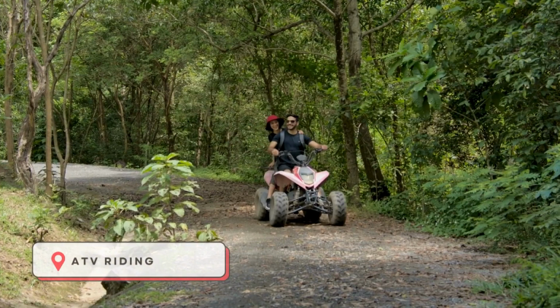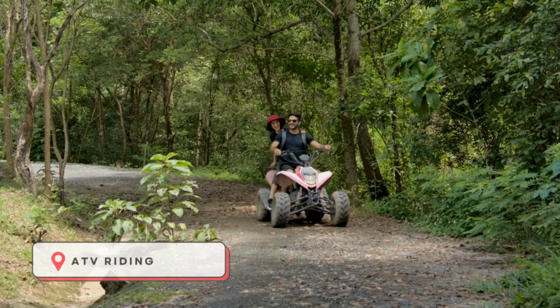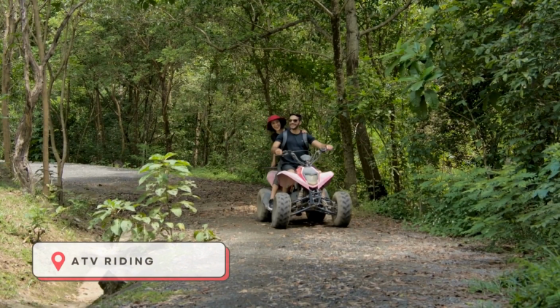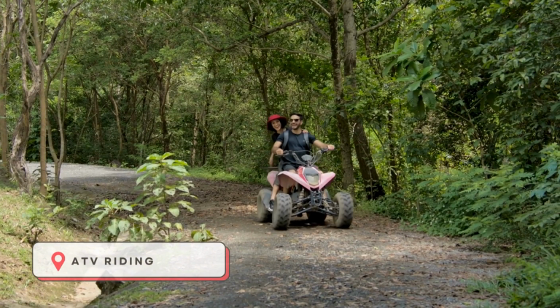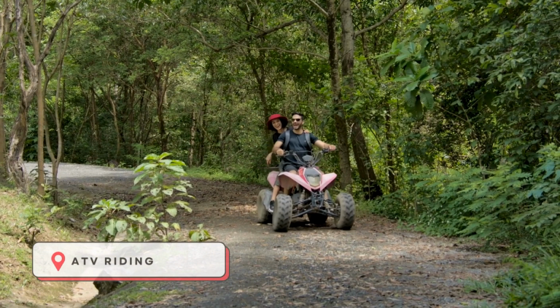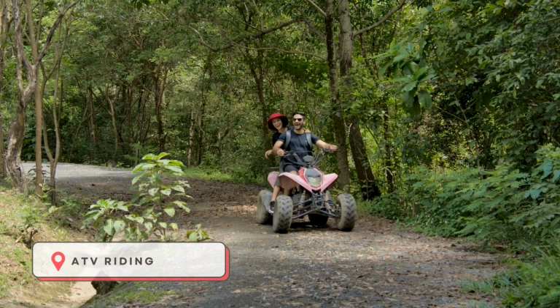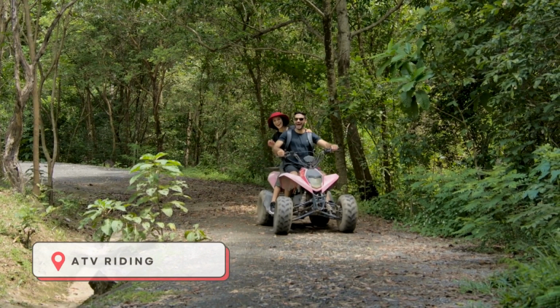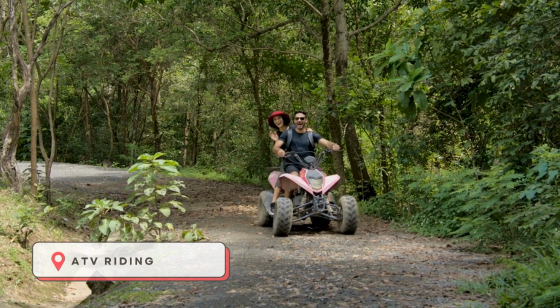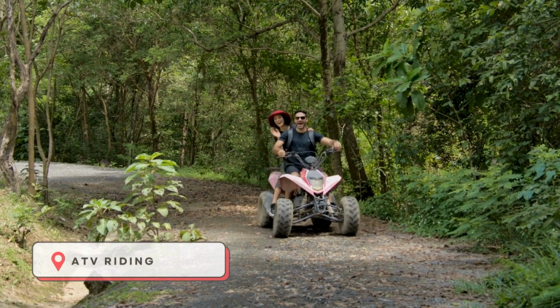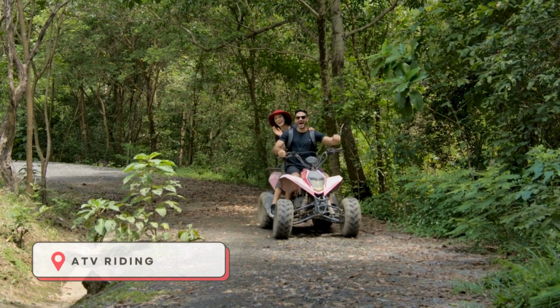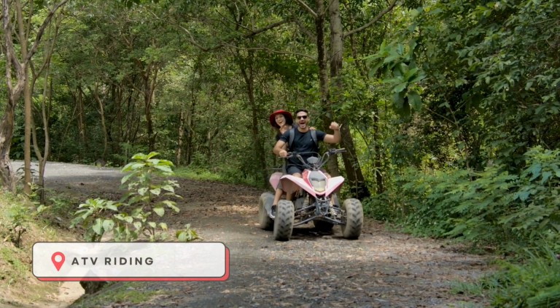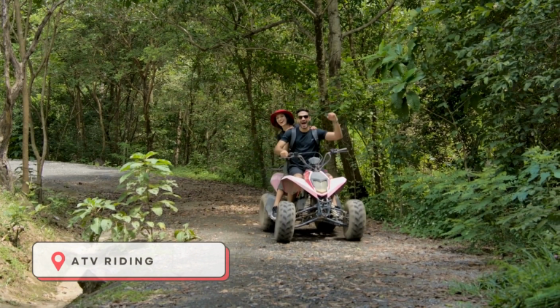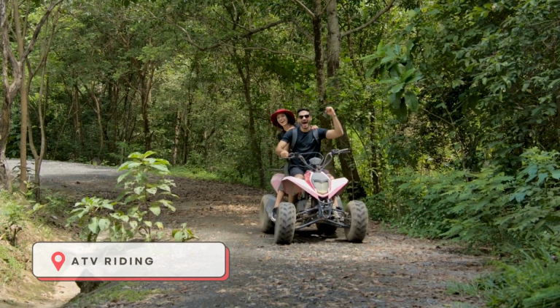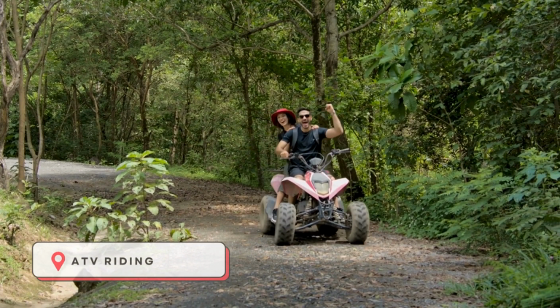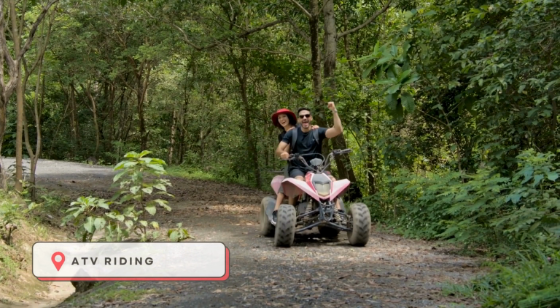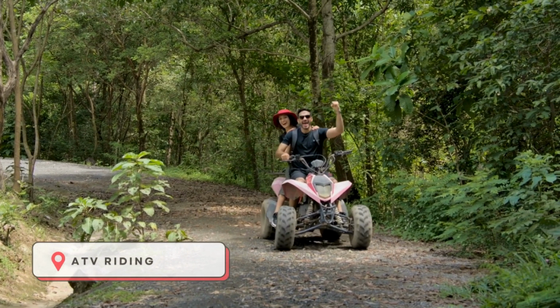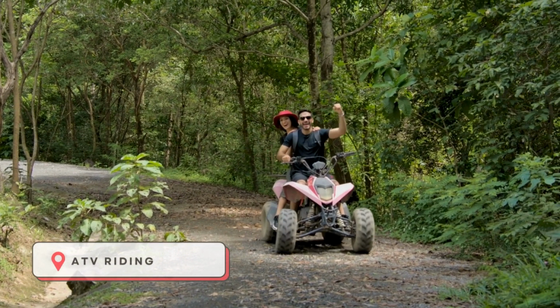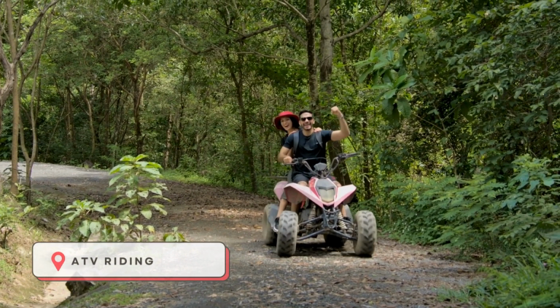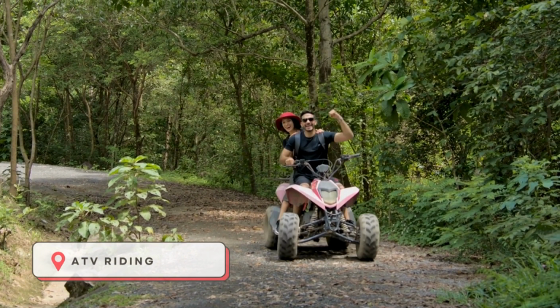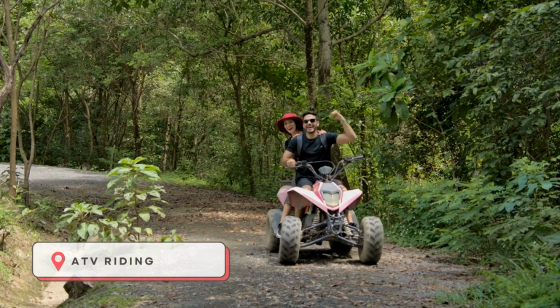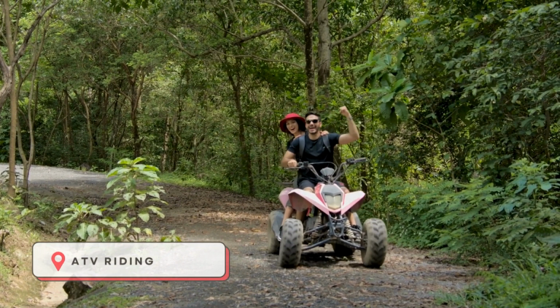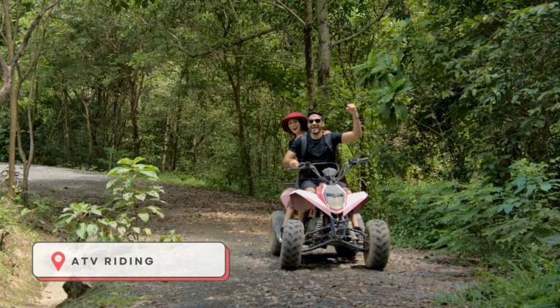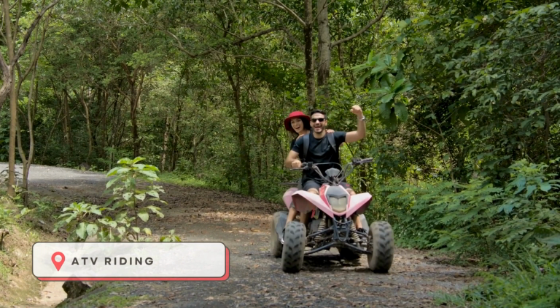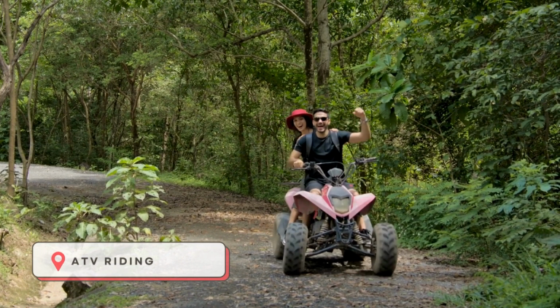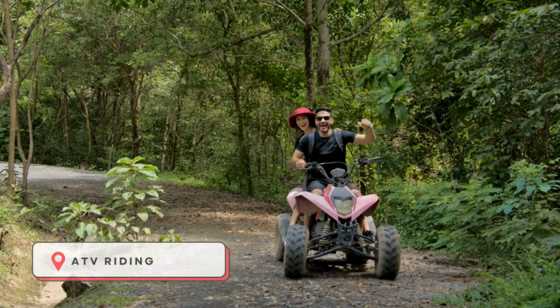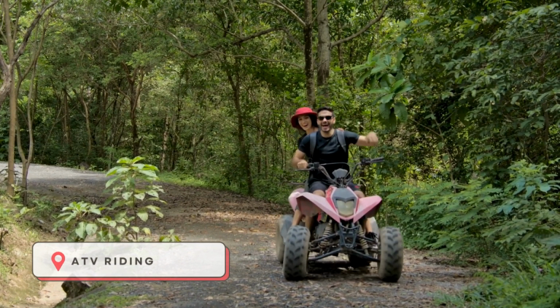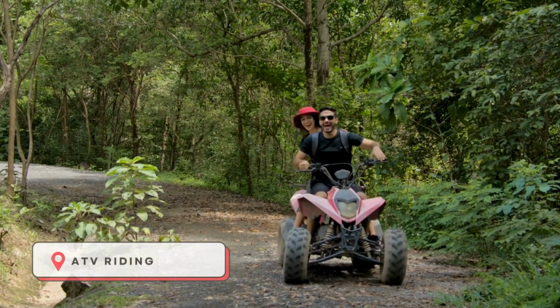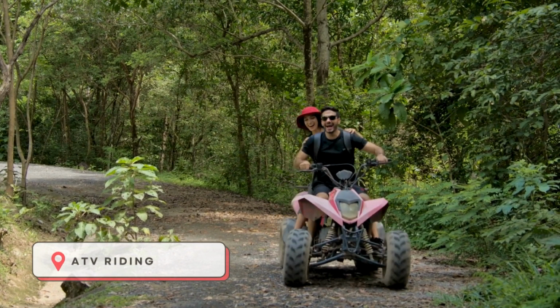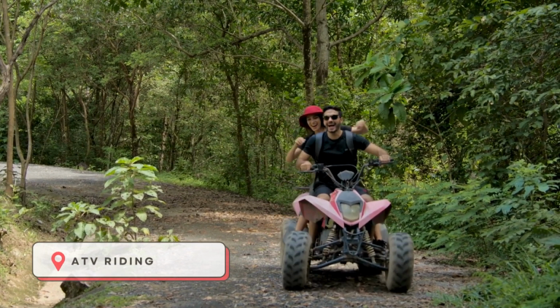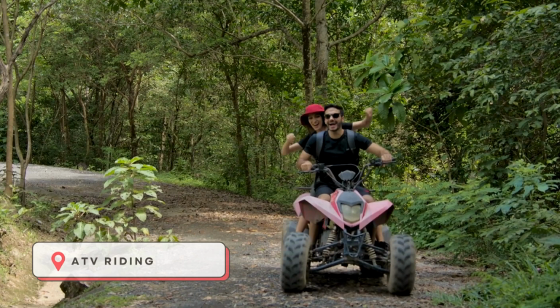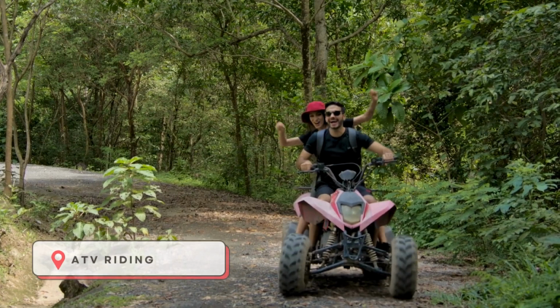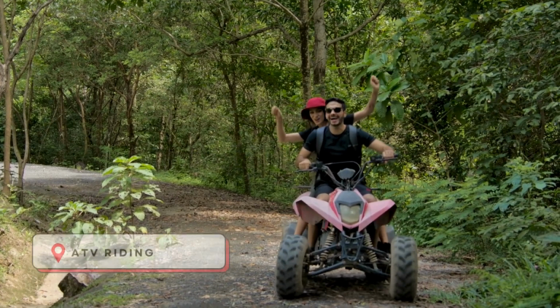Rev up your adventure with thrilling ATV riding through the lush jungles and off-road terrain.